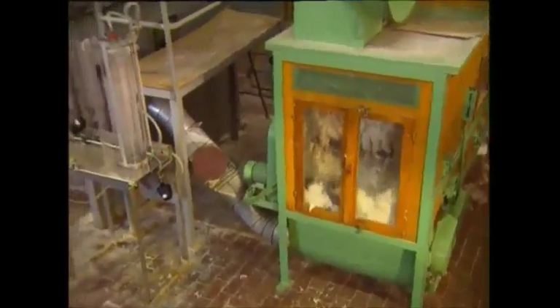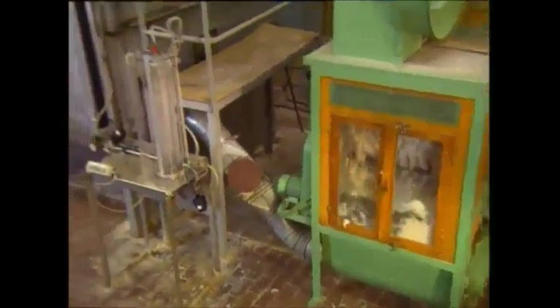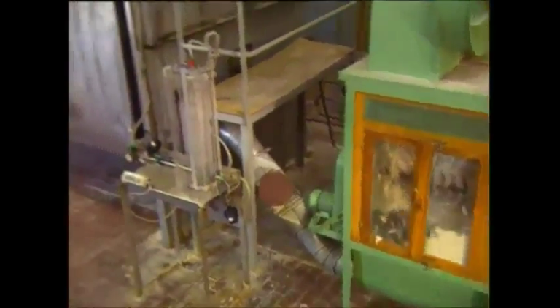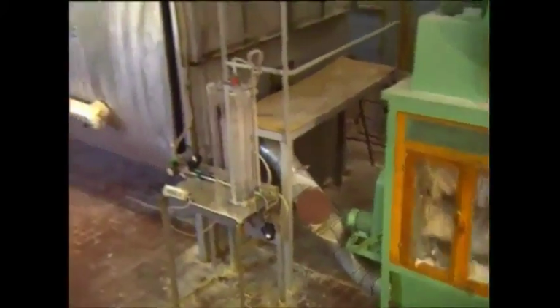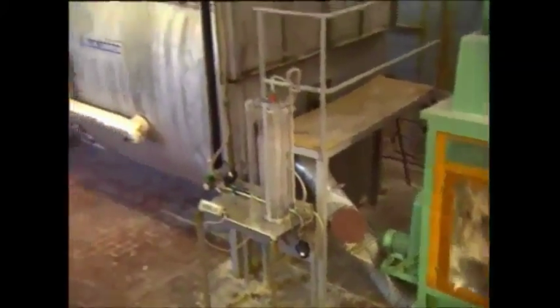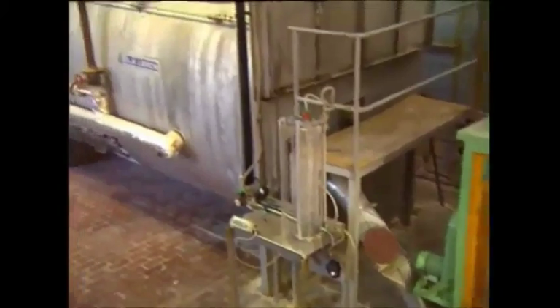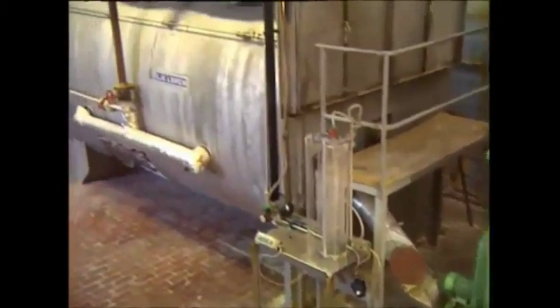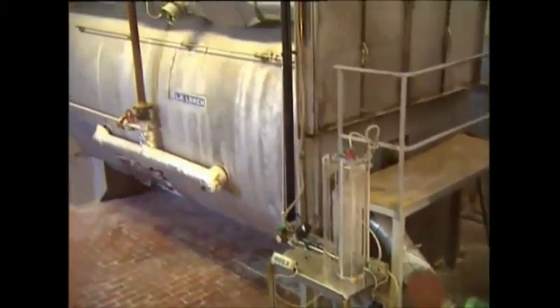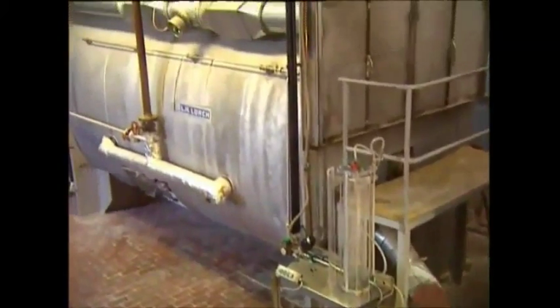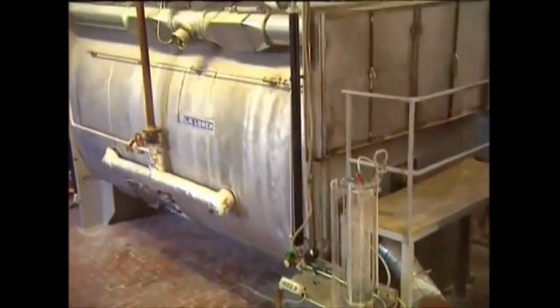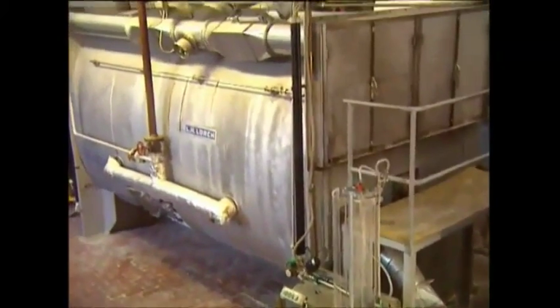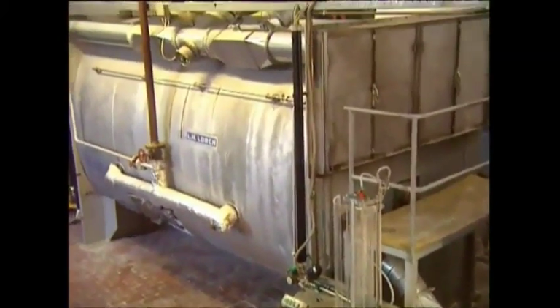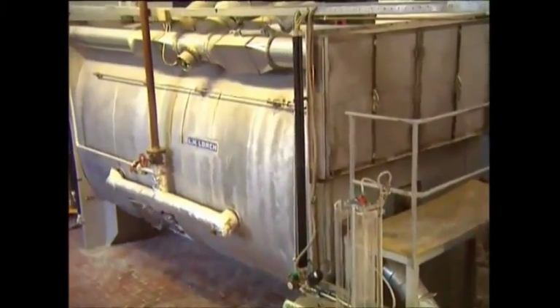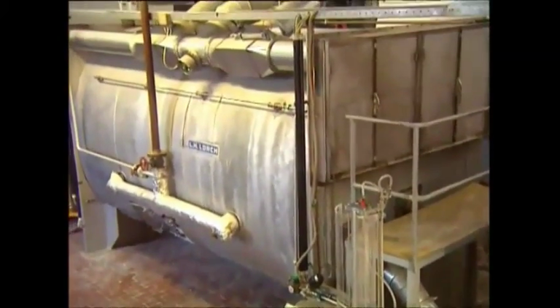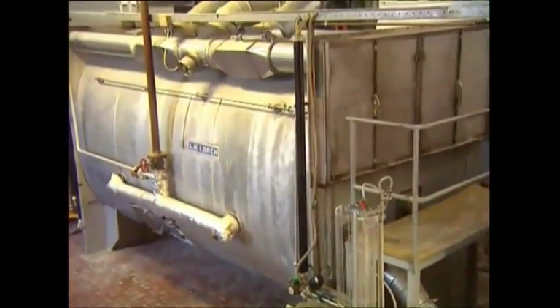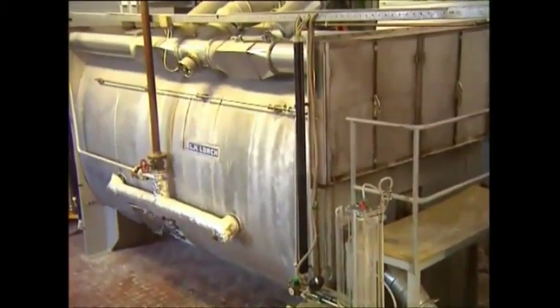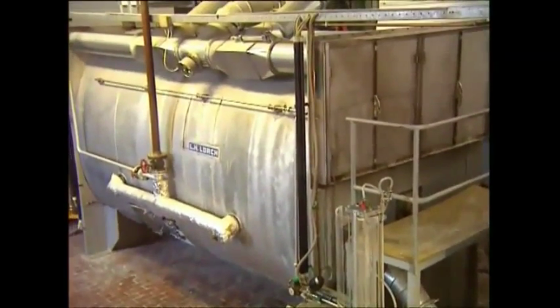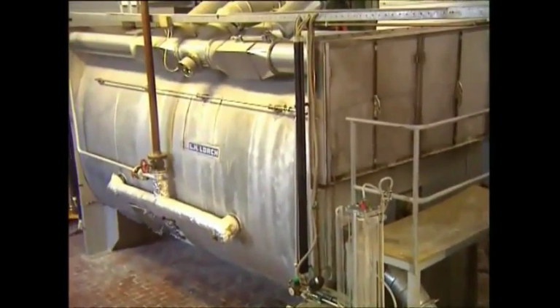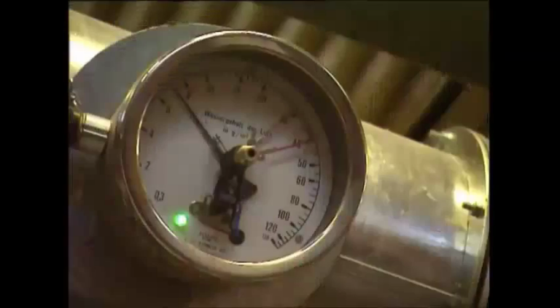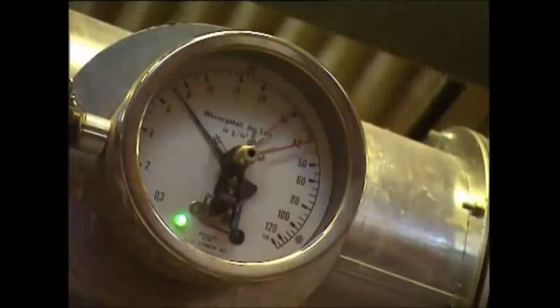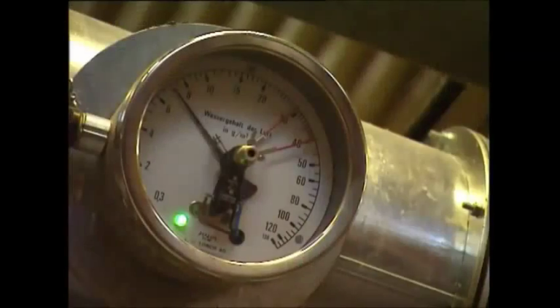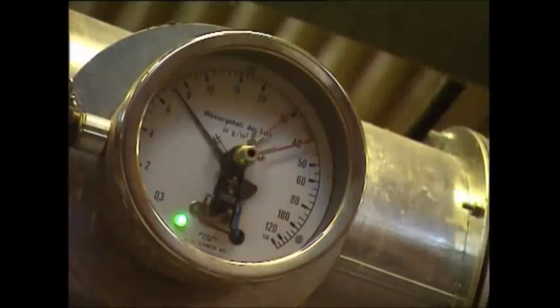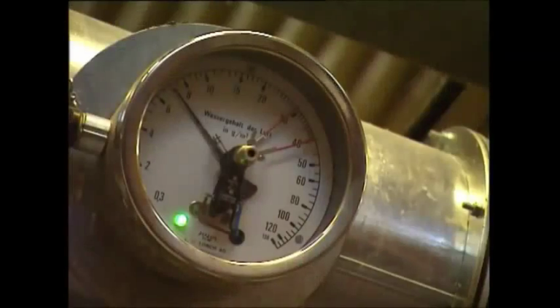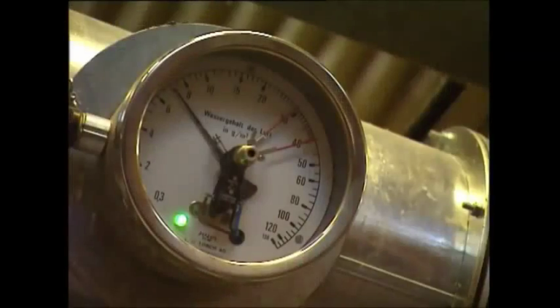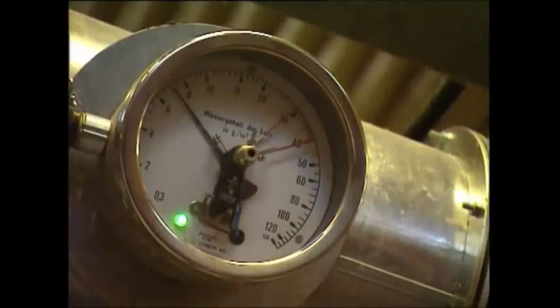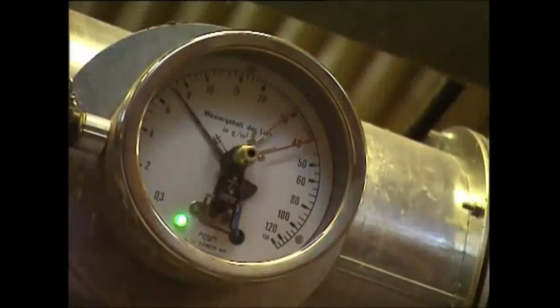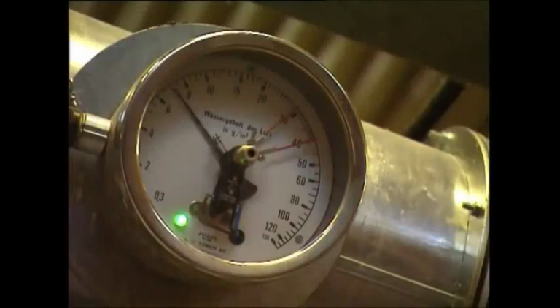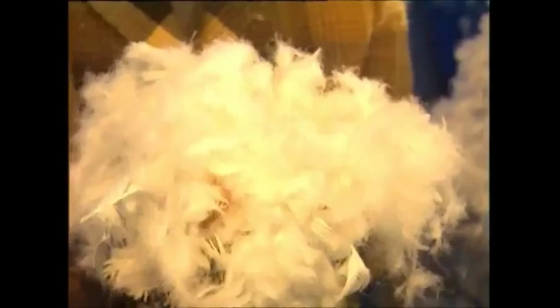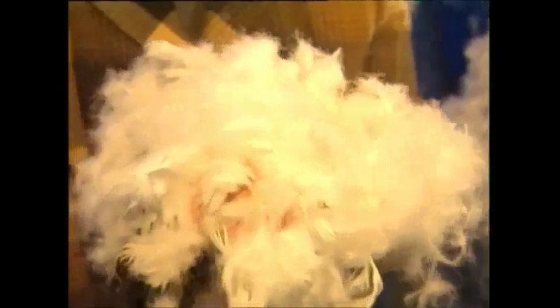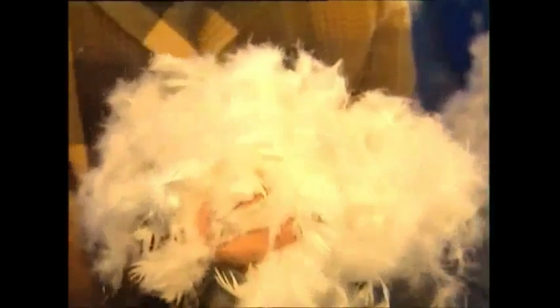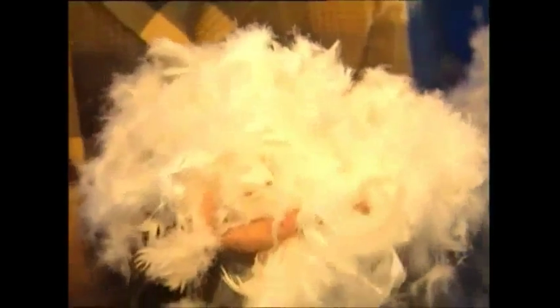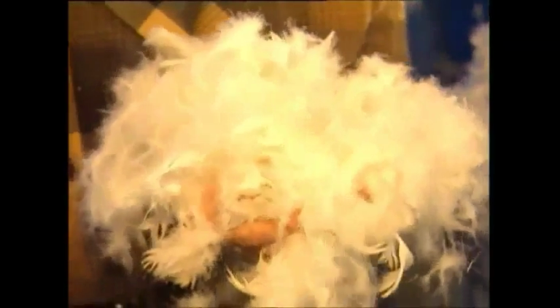Now it's onto the dryer so the feathers won't rot. The feathers are blown around these containers at 100 degrees Celsius. After 20 minutes, they're dry and ready to be used.